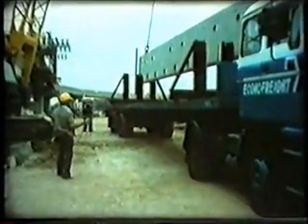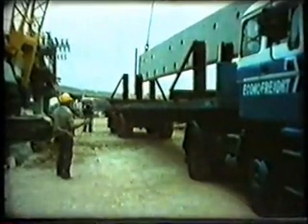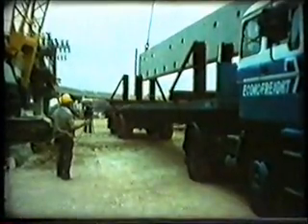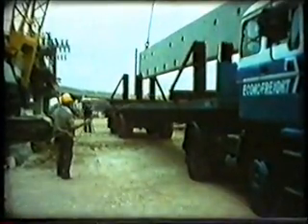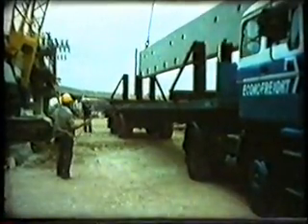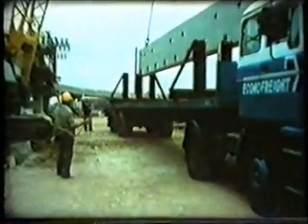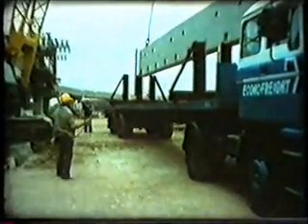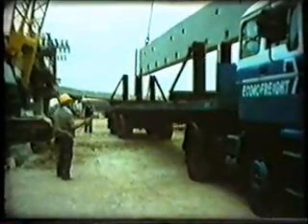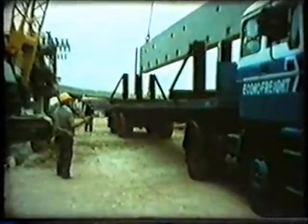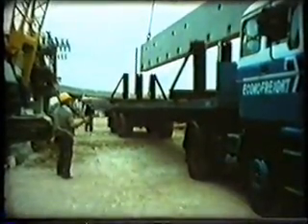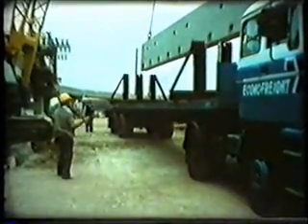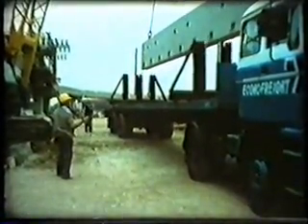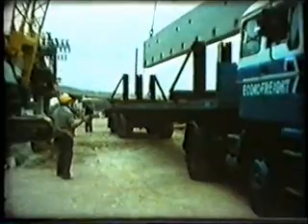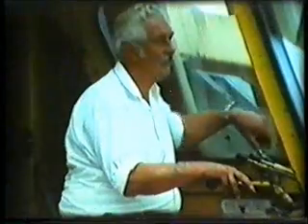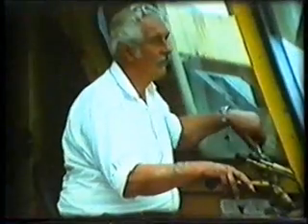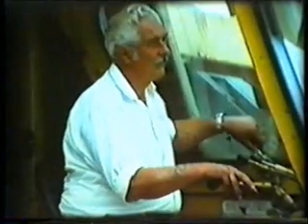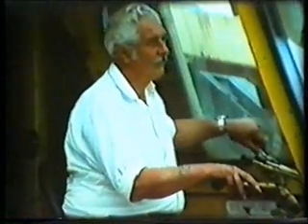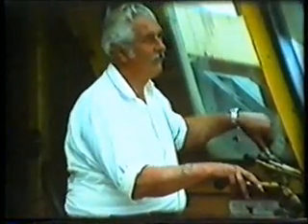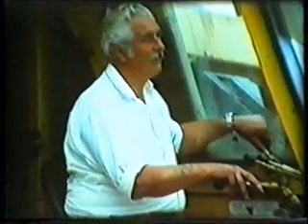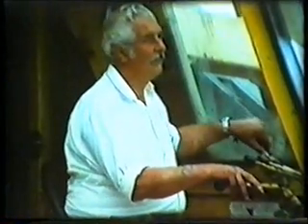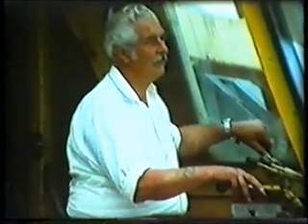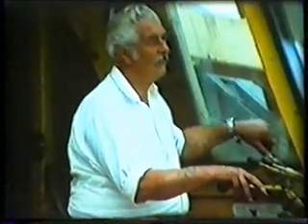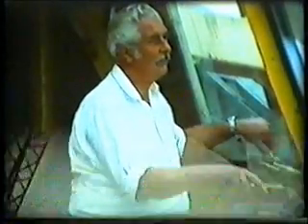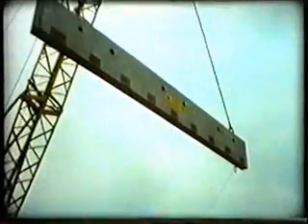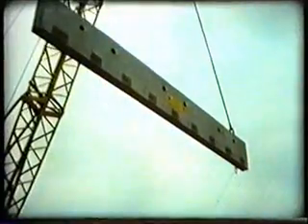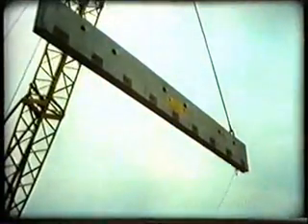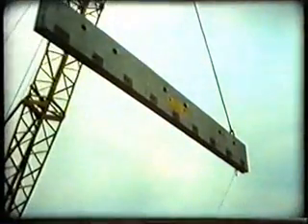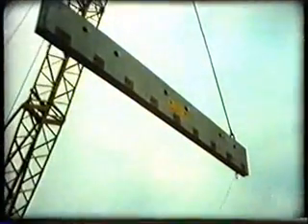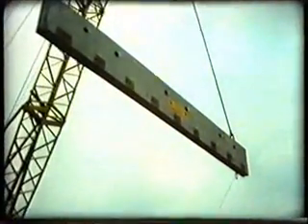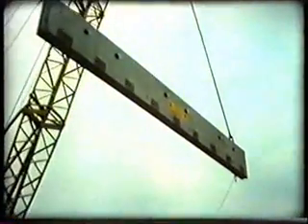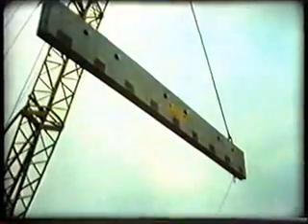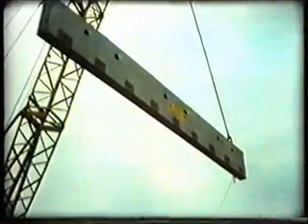Just months after the establishment of the People Mover Group, design details have been settled and construction of the guideway had begun.